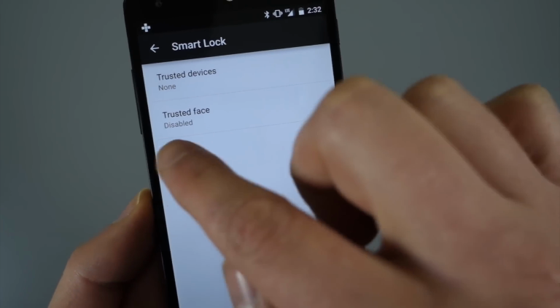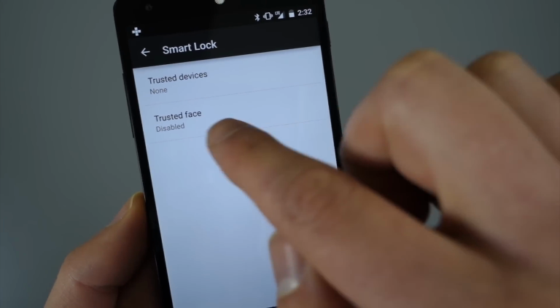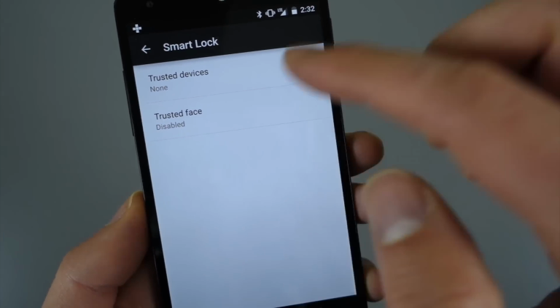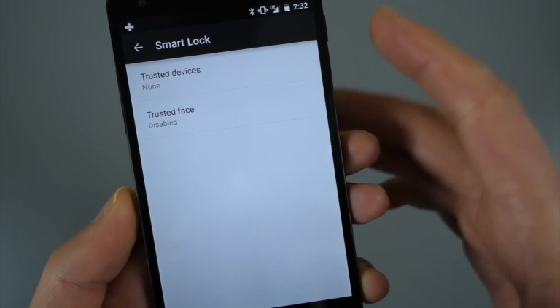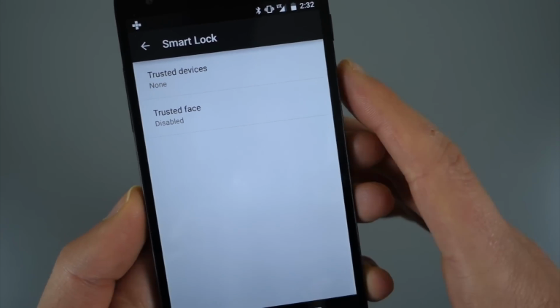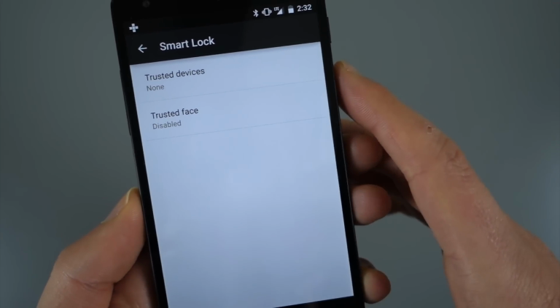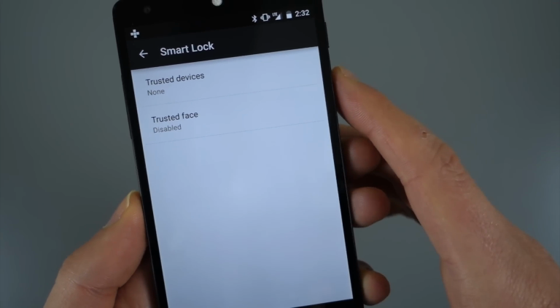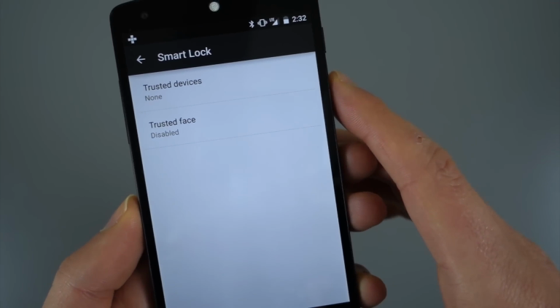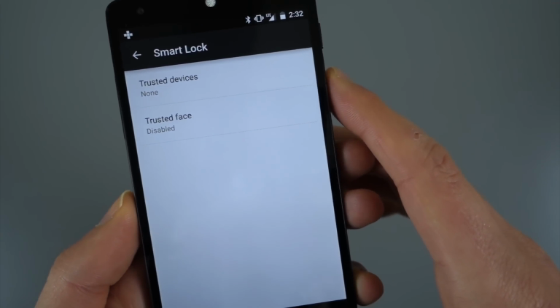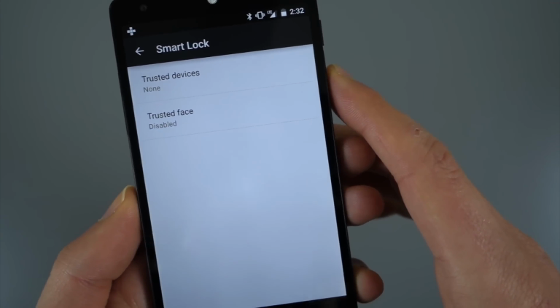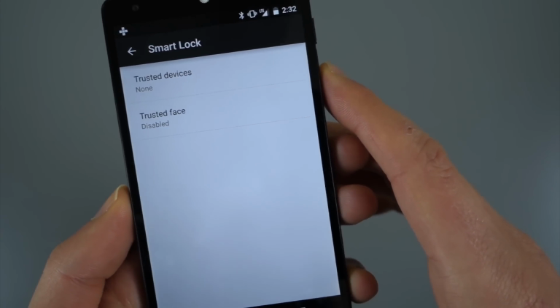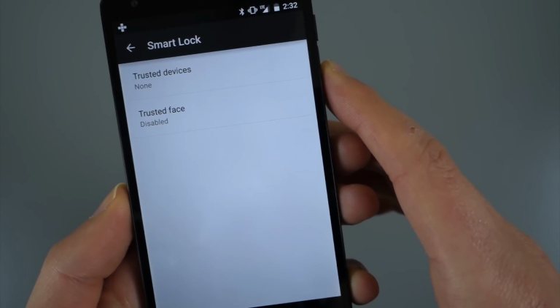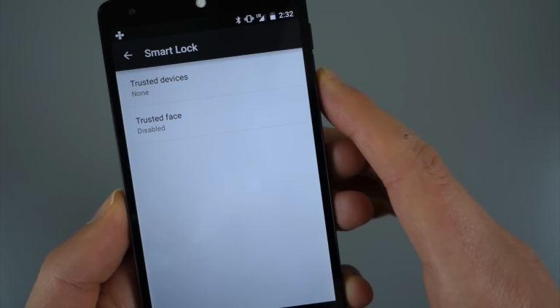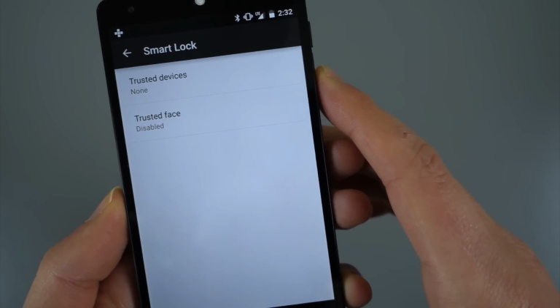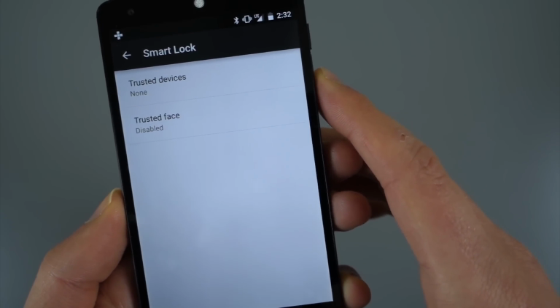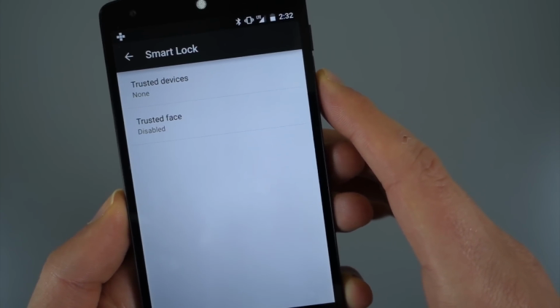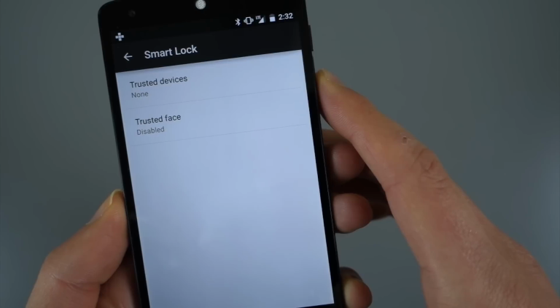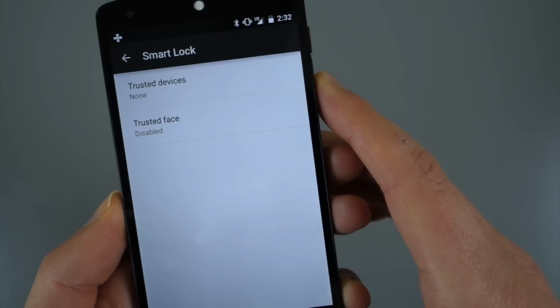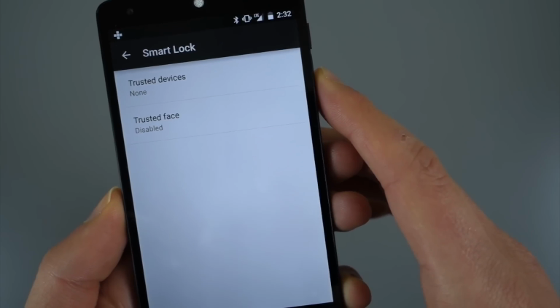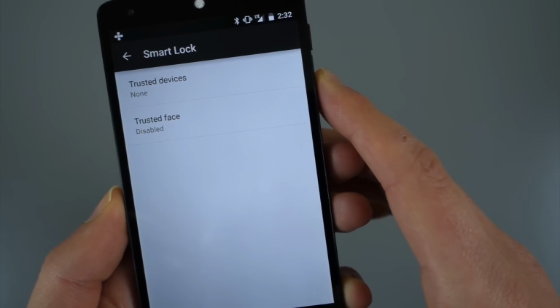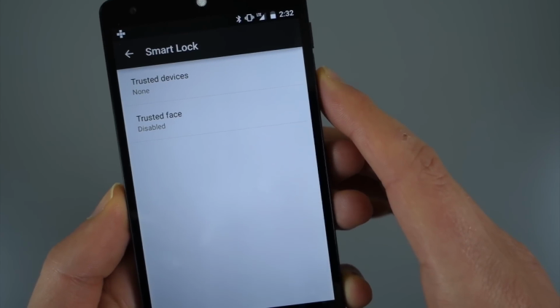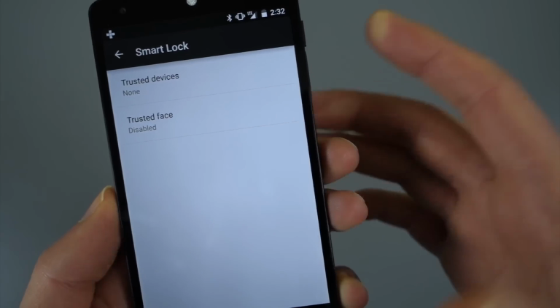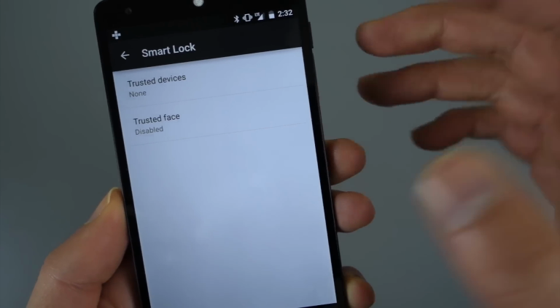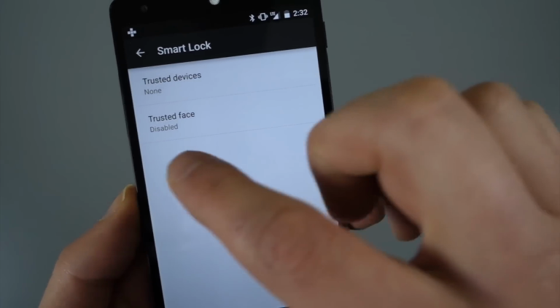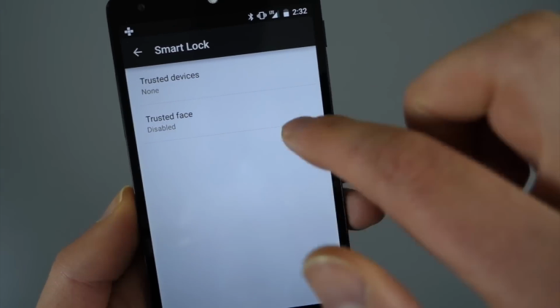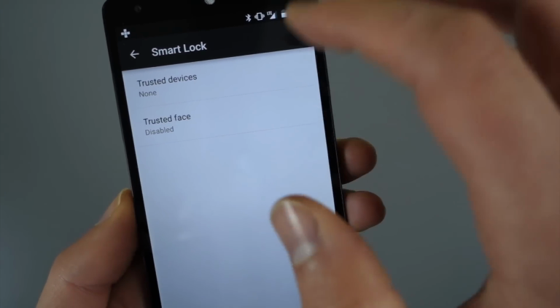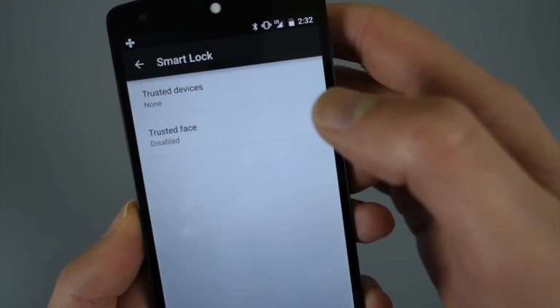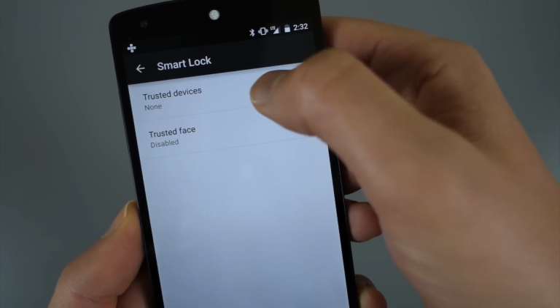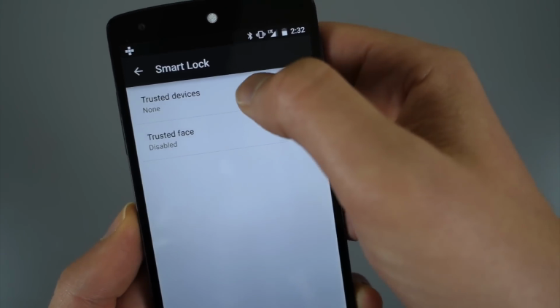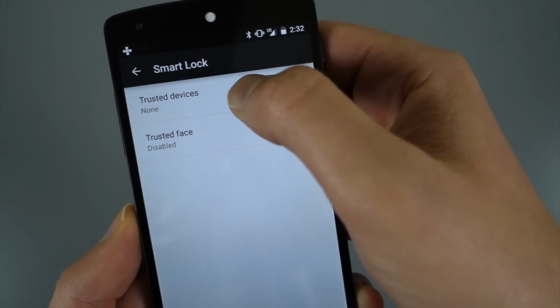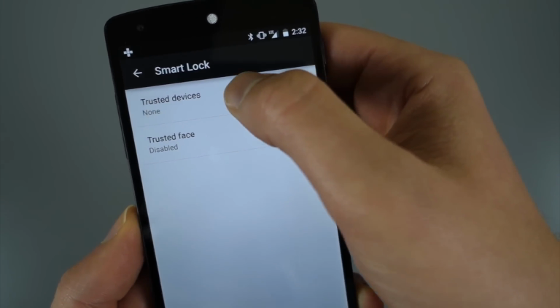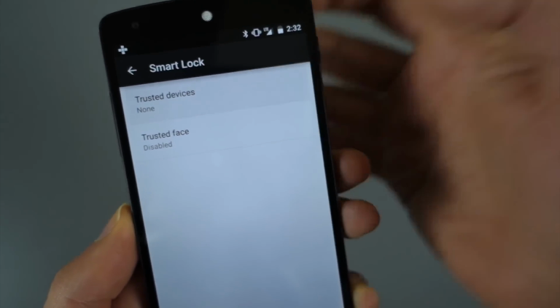You also have a trusted face option, which I would assume means you show the person's face and it will unlock it. I haven't actually played with that yet, so maybe we'll dive into that later.